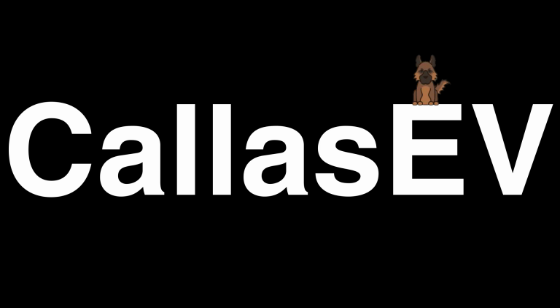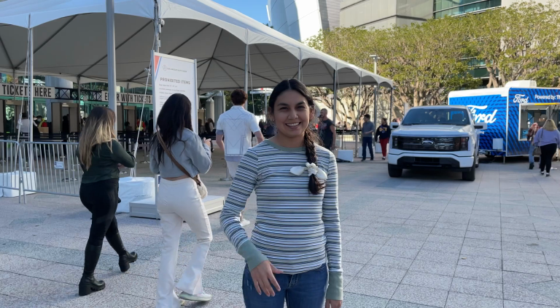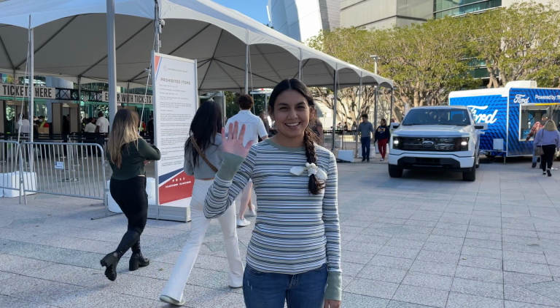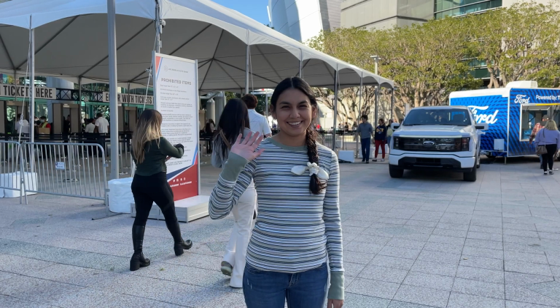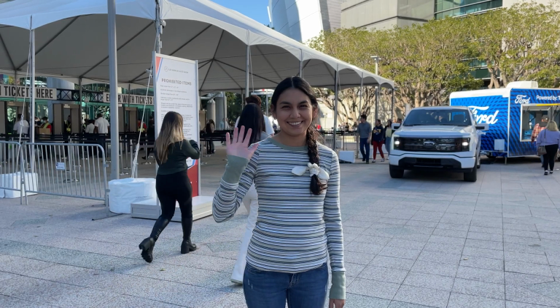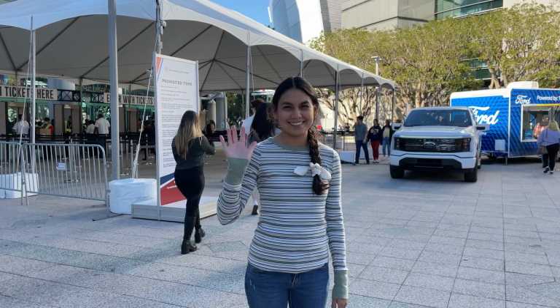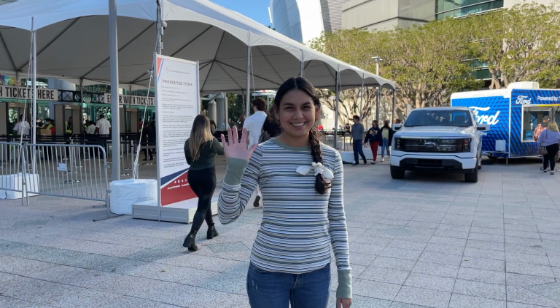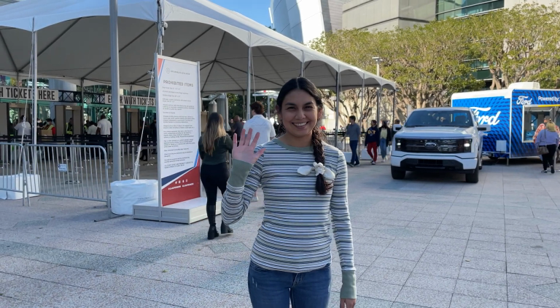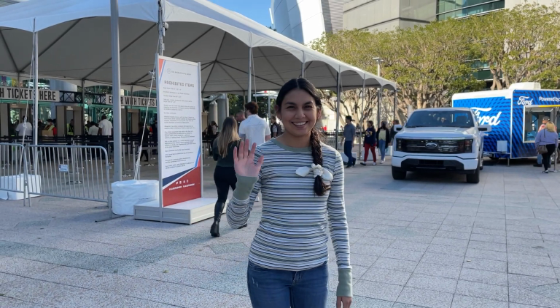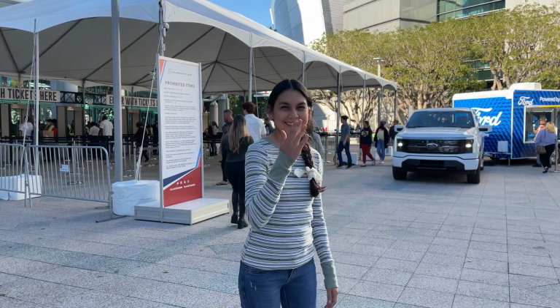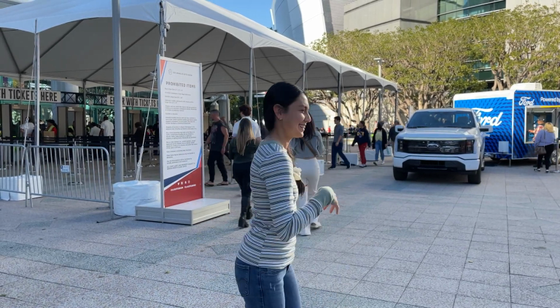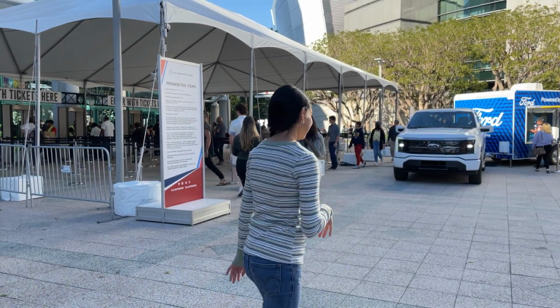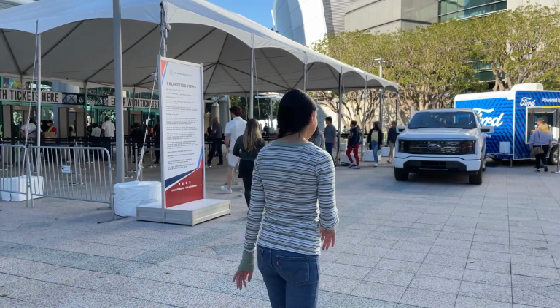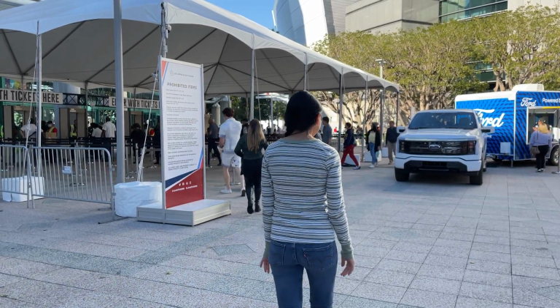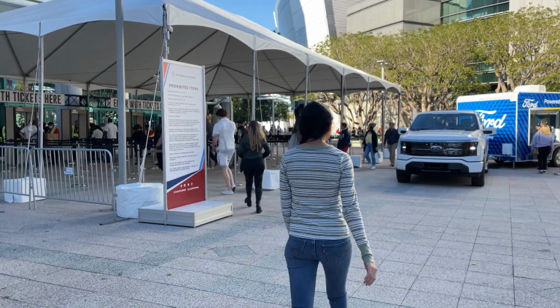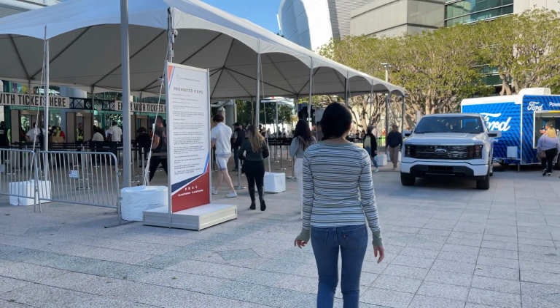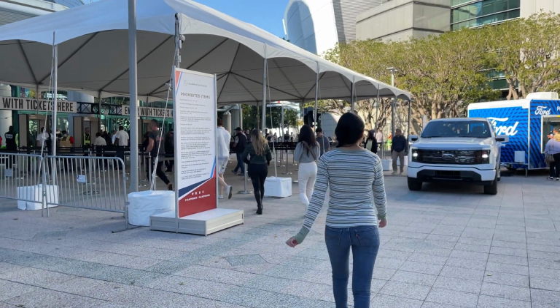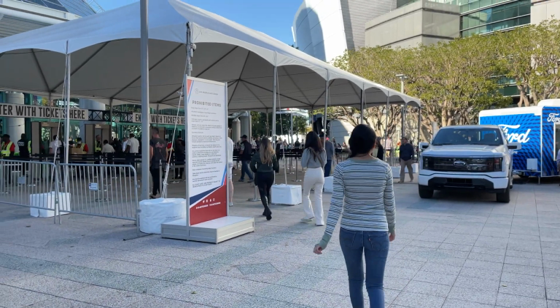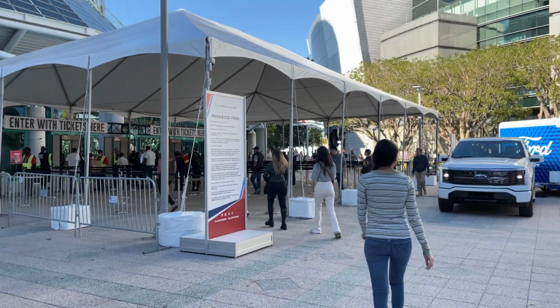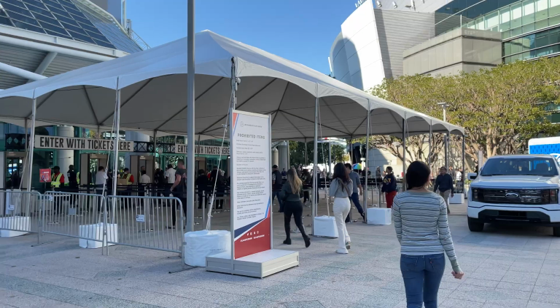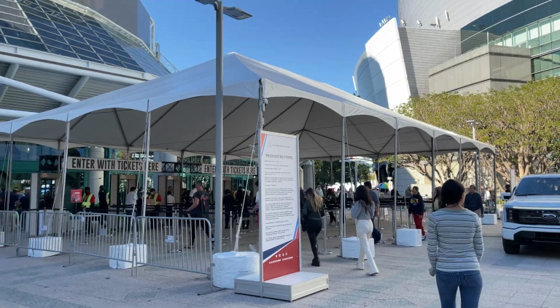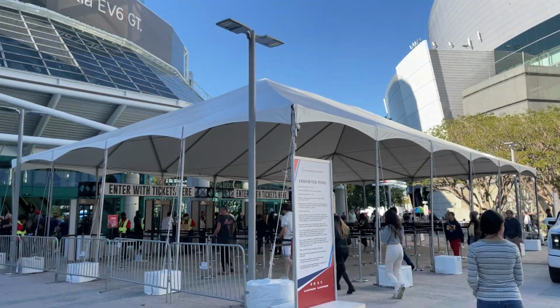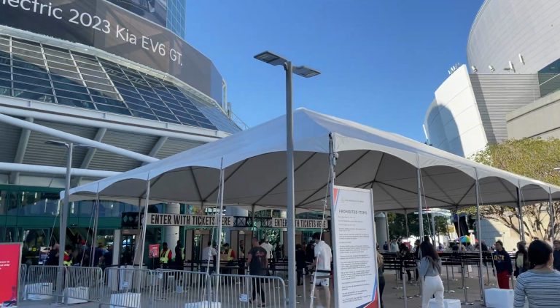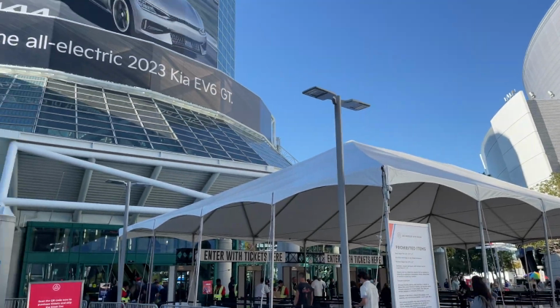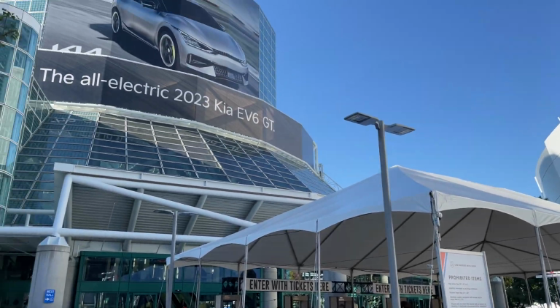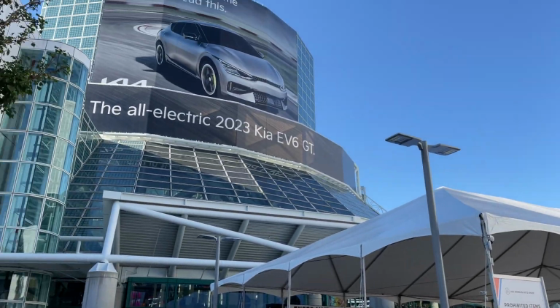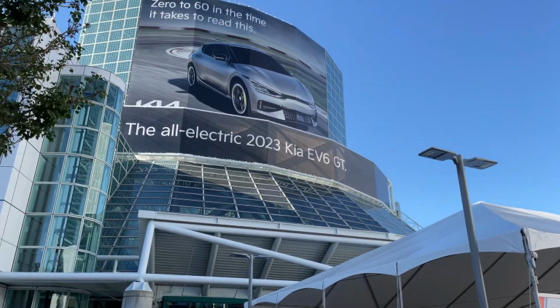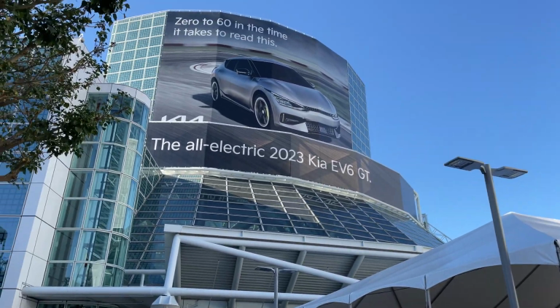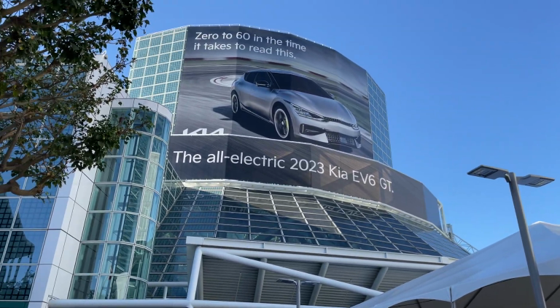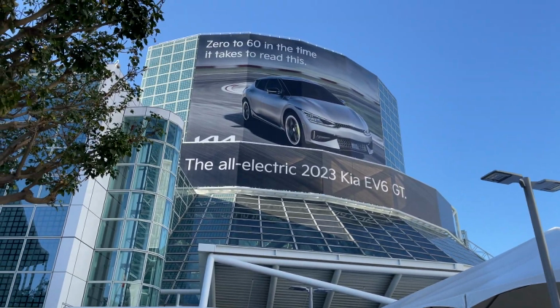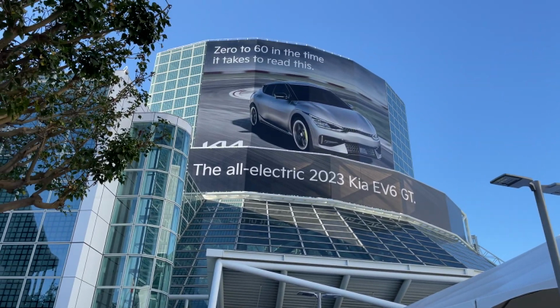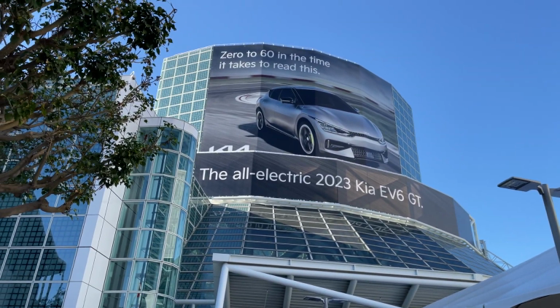Hi, thanks for joining me in another video today. We are at the LA Auto Show. Let's go inside and check out all the electric vehicles.